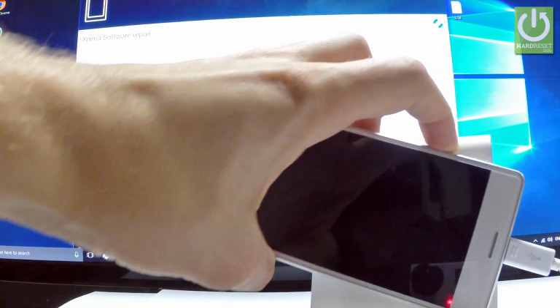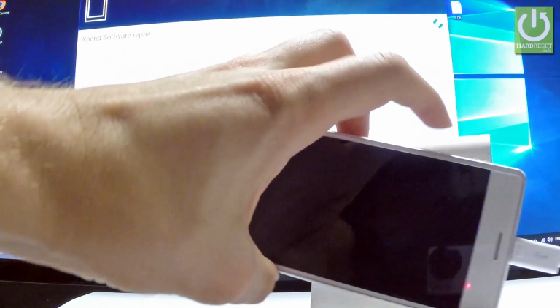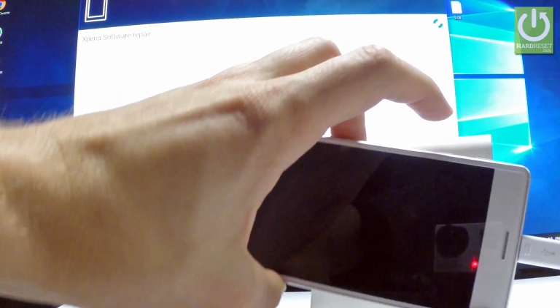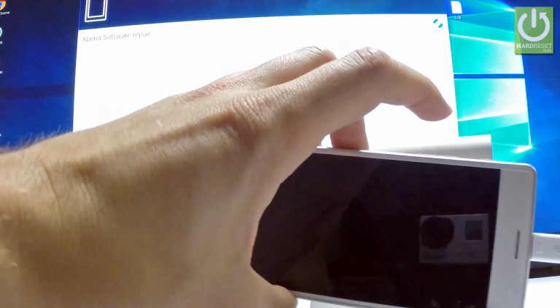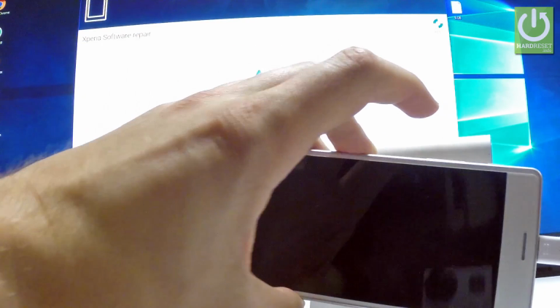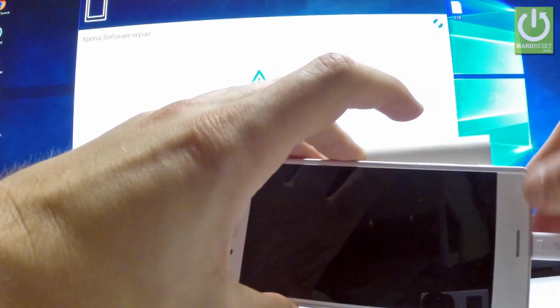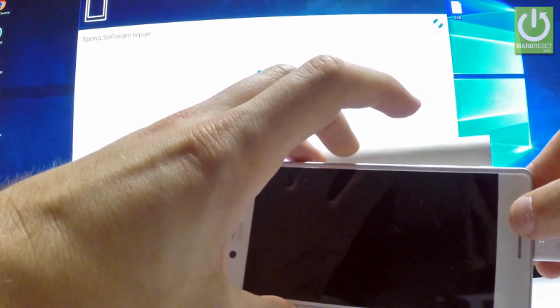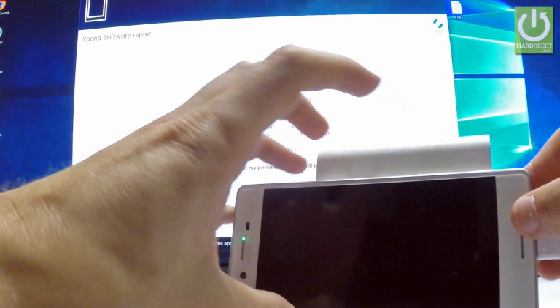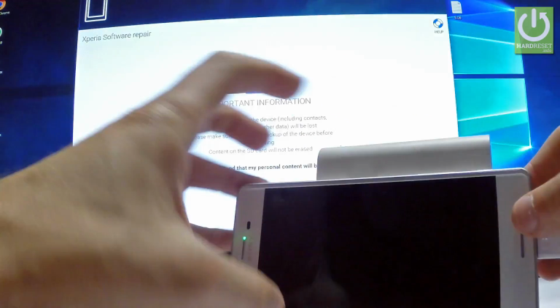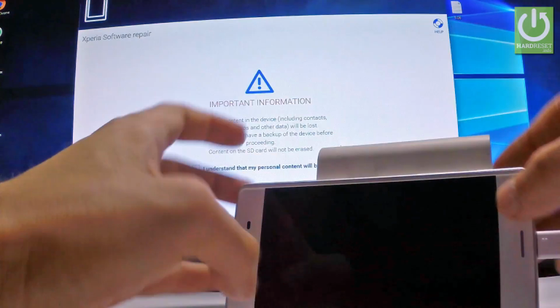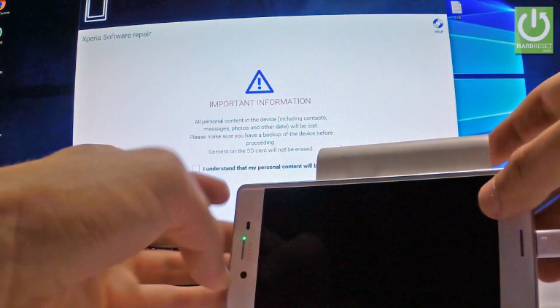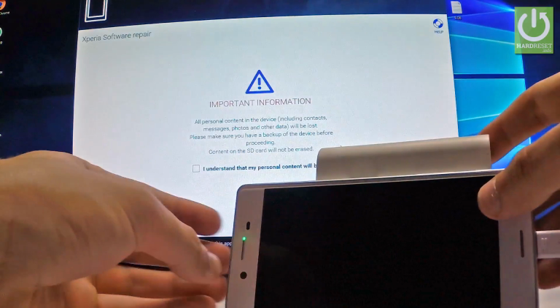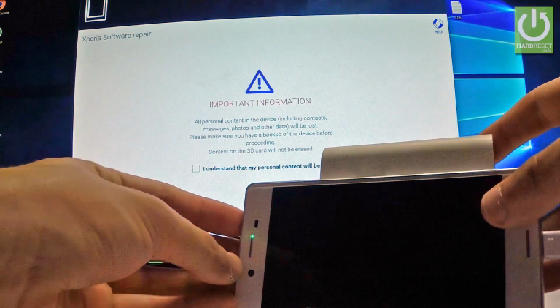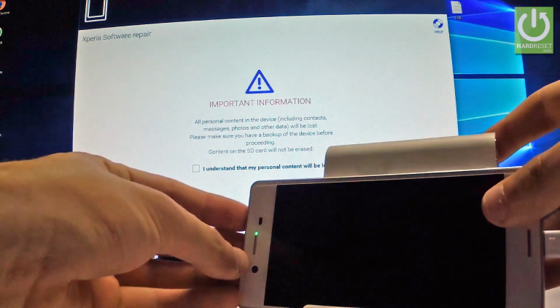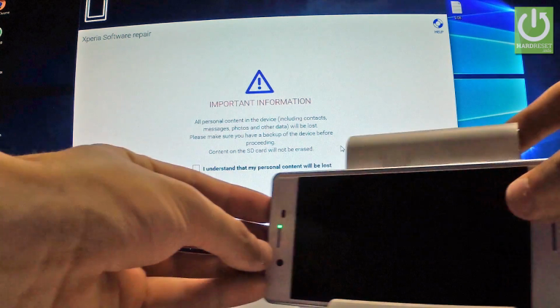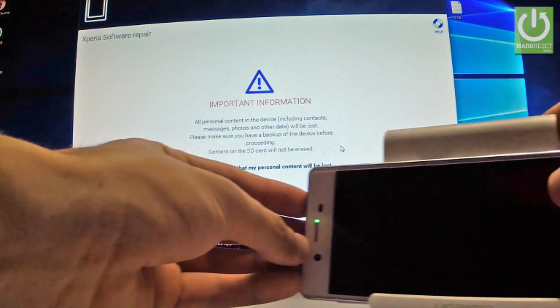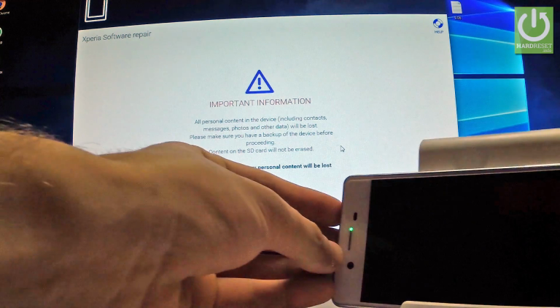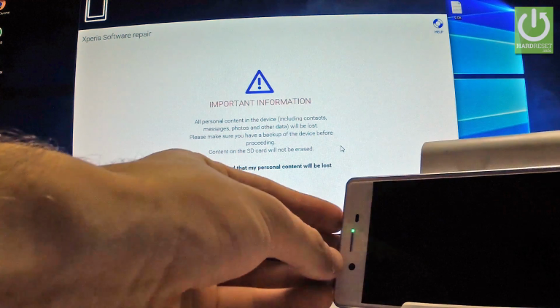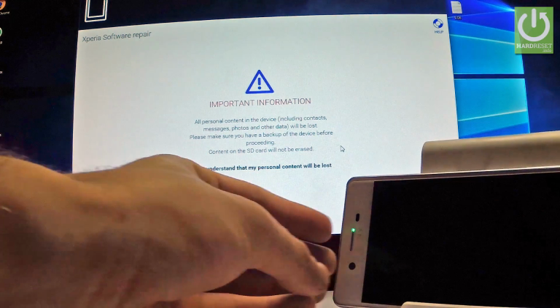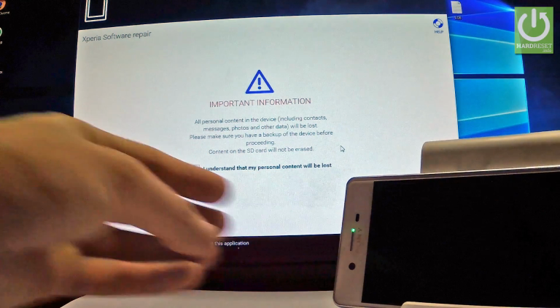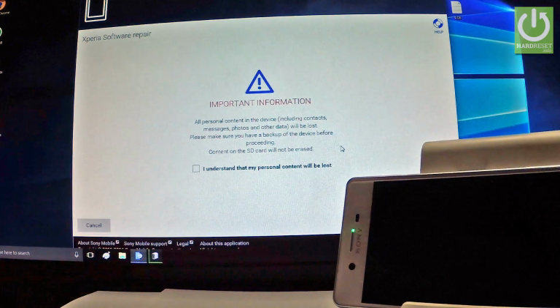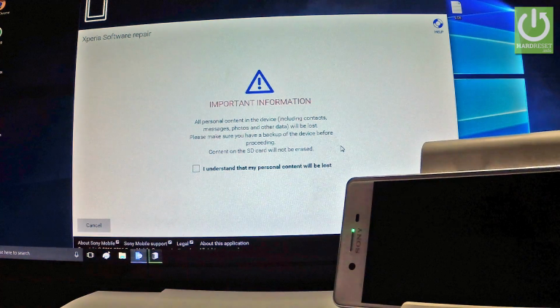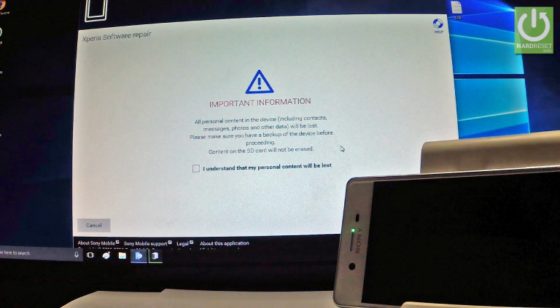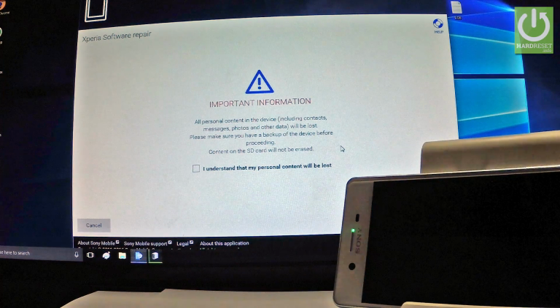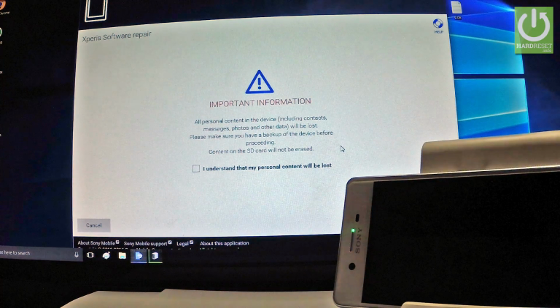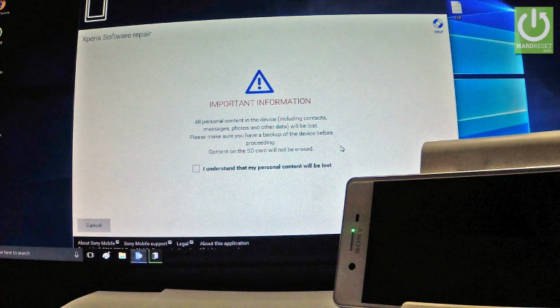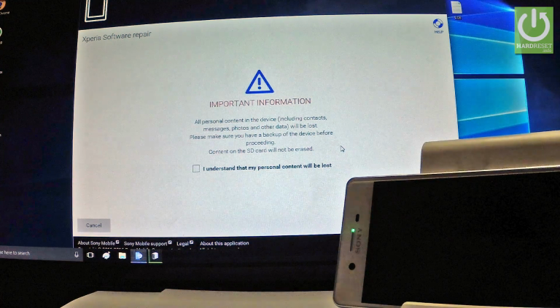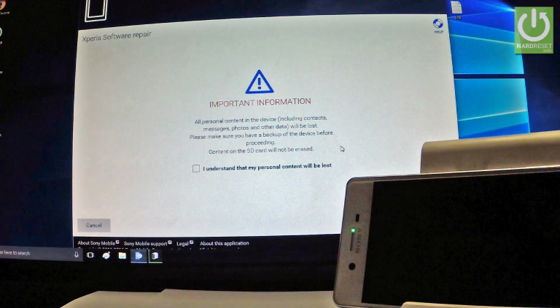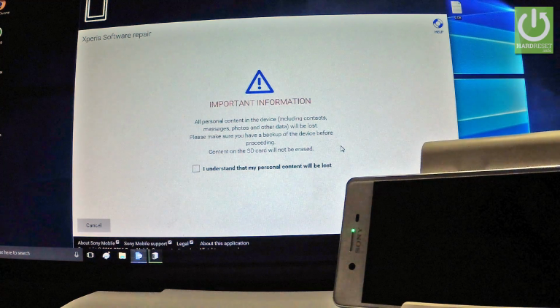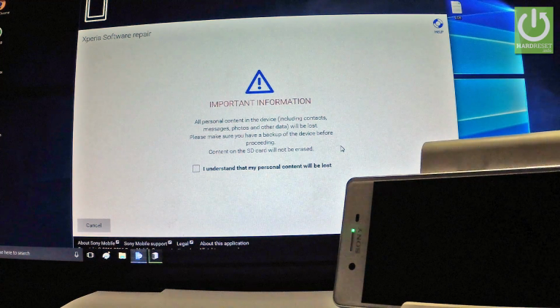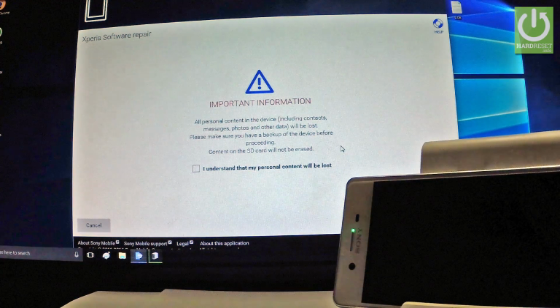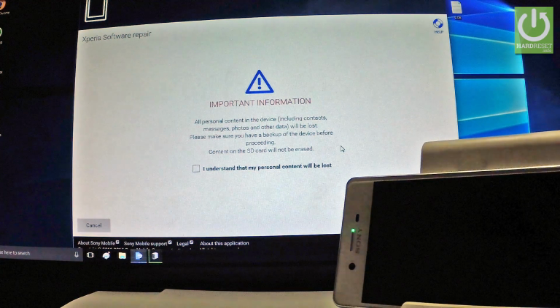Now you can release Volume Down. Keep your device connected to the PC and the next screen will appear.